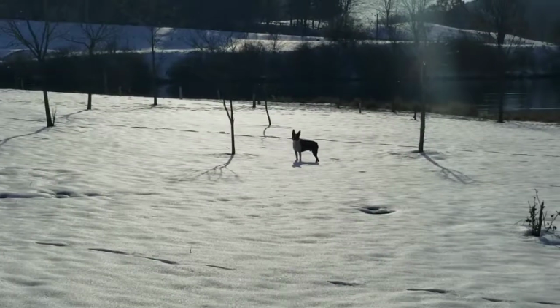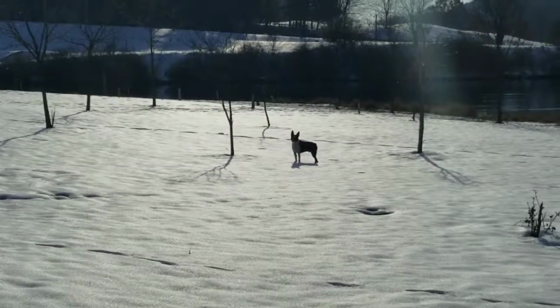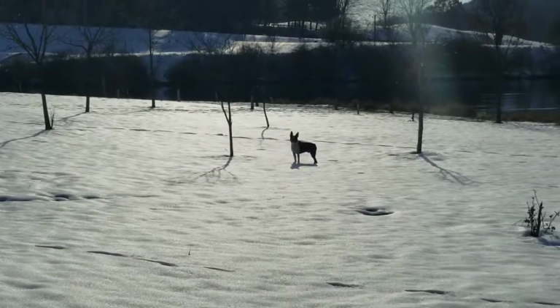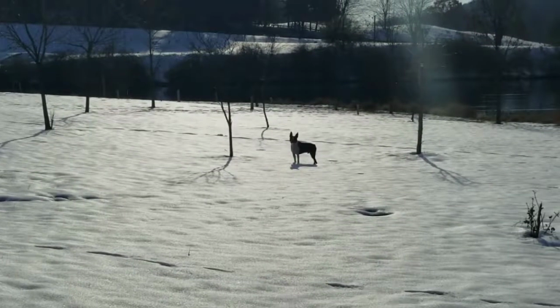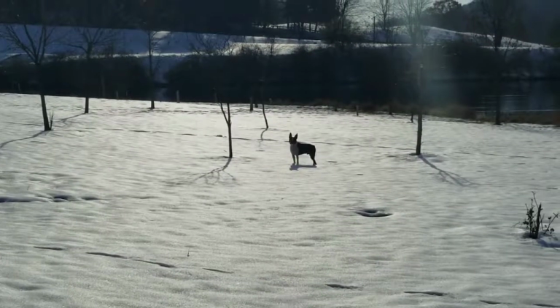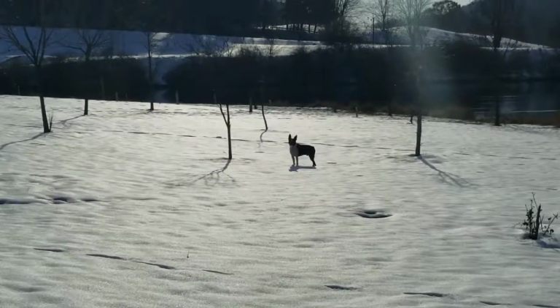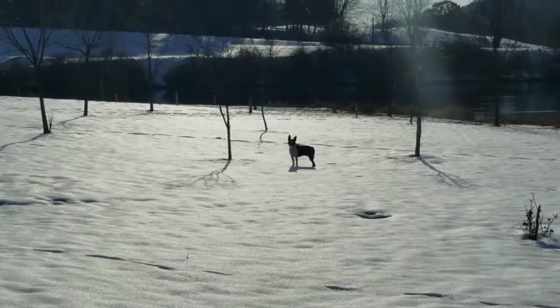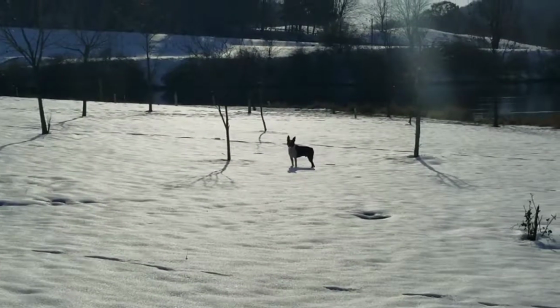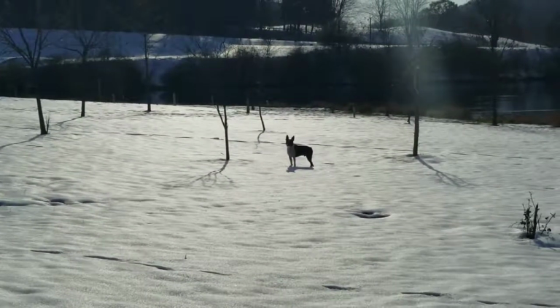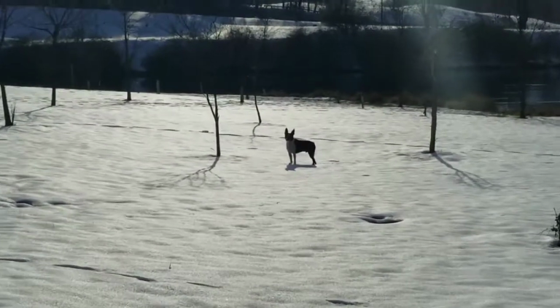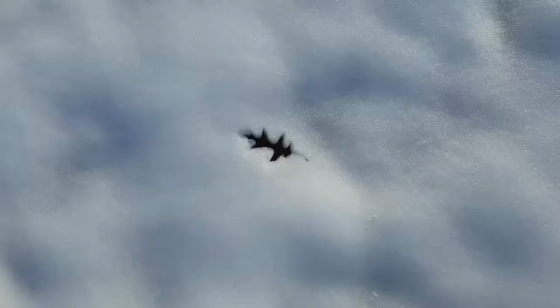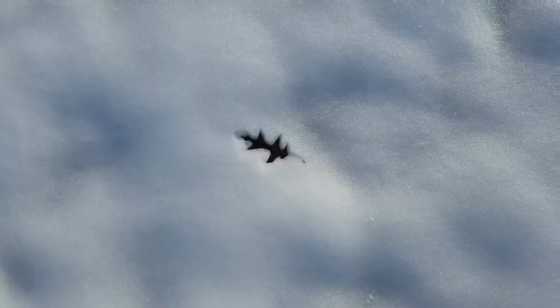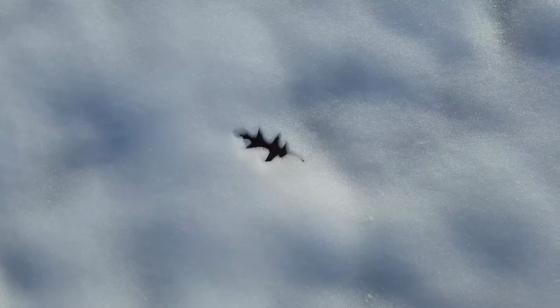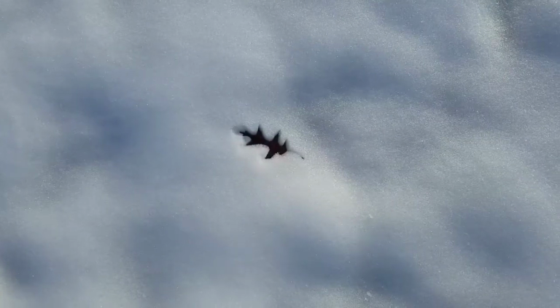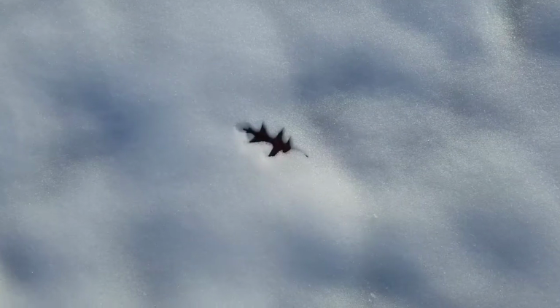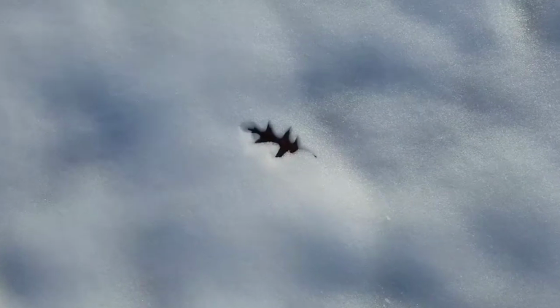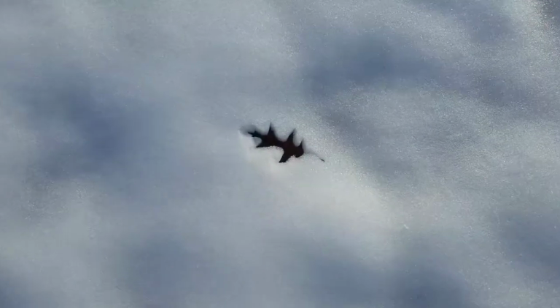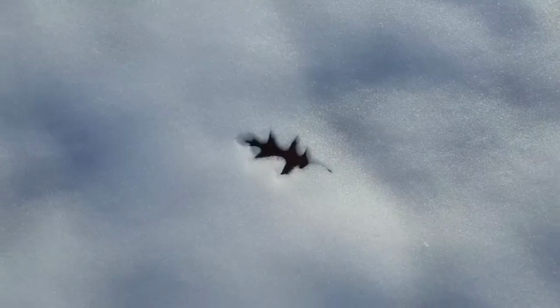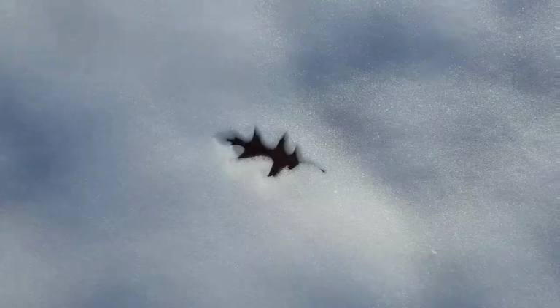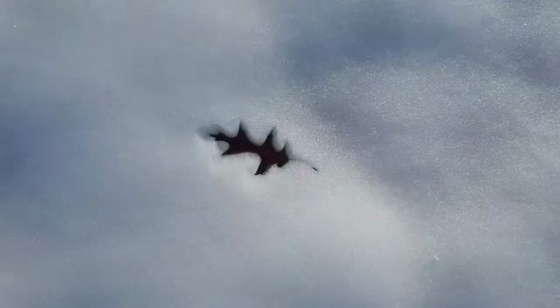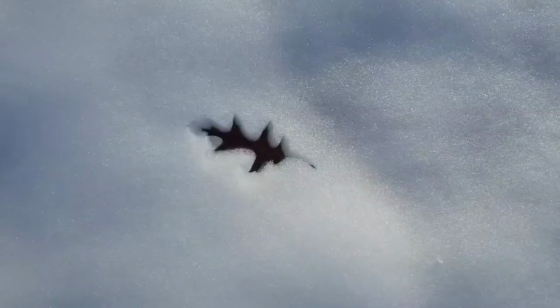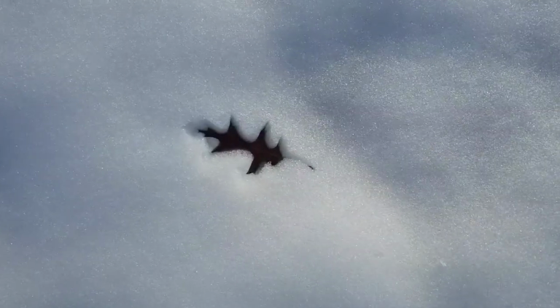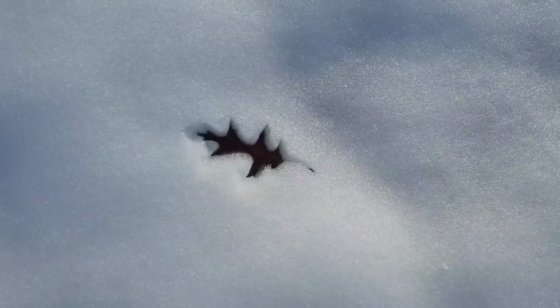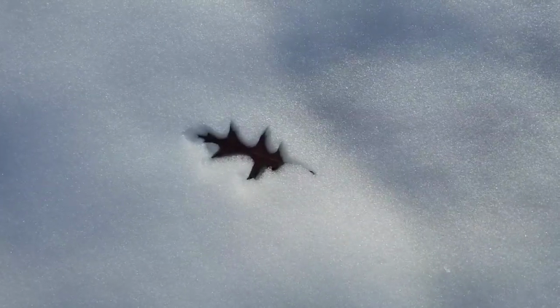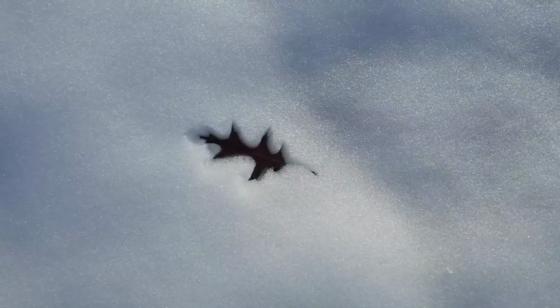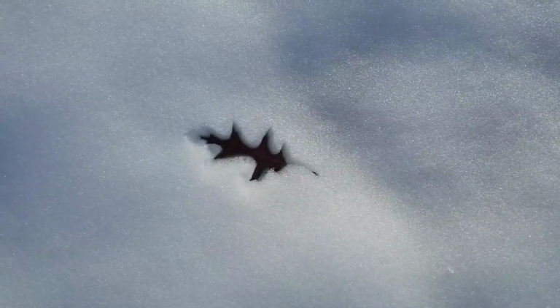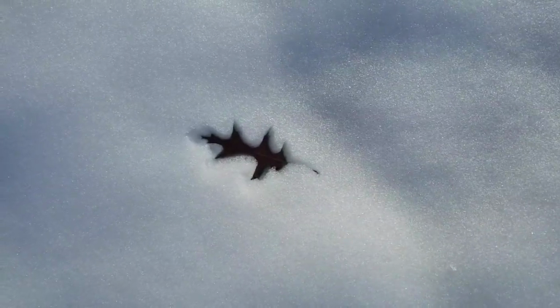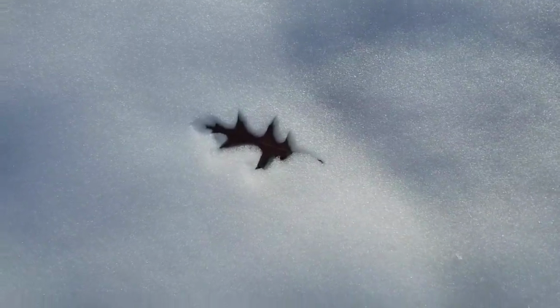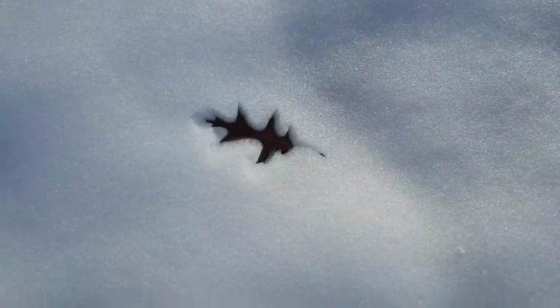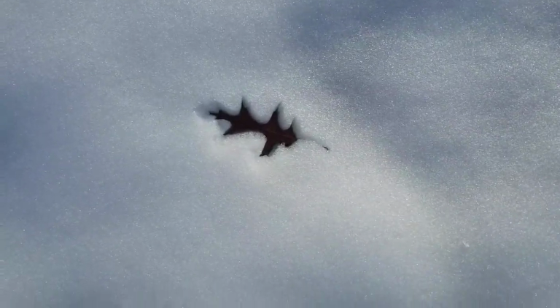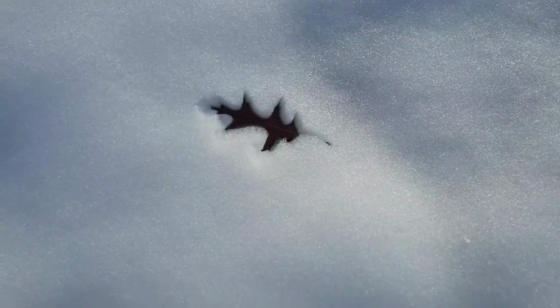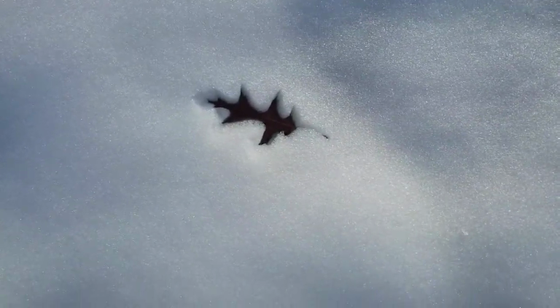You look good, buddy. Check that out — the leaf imprinted.